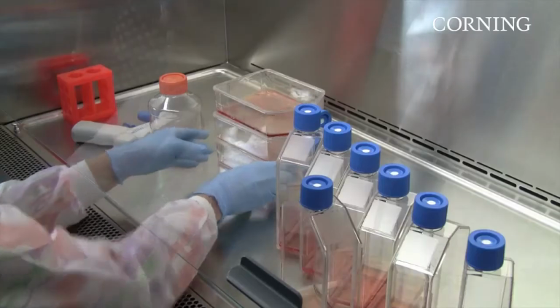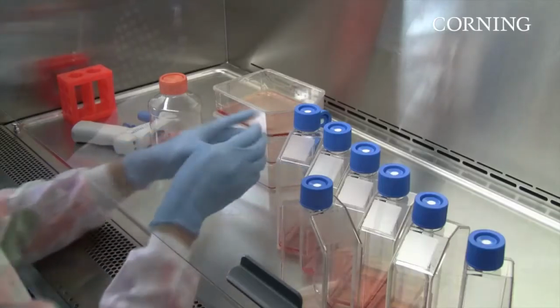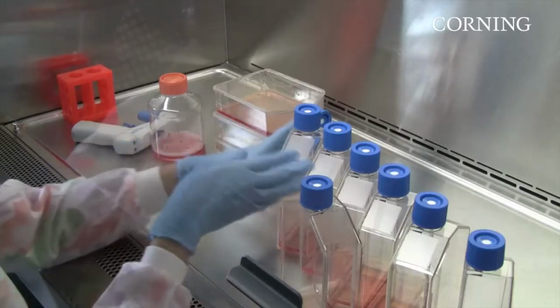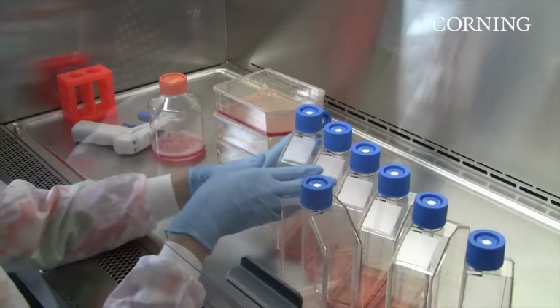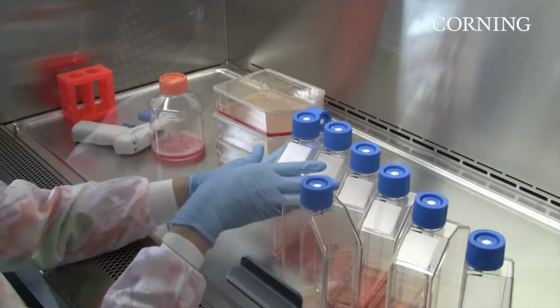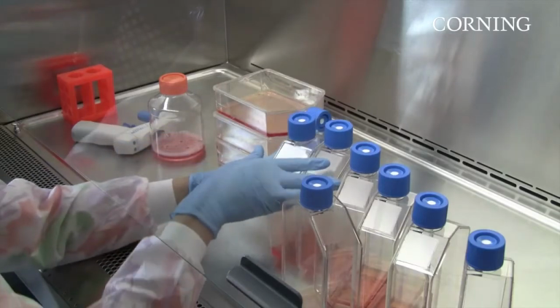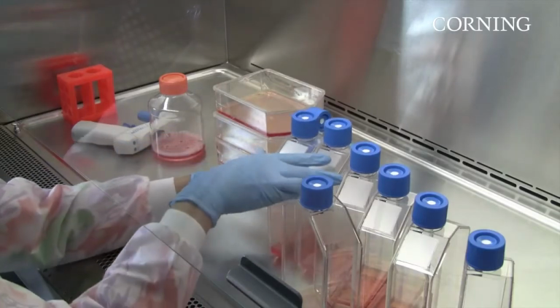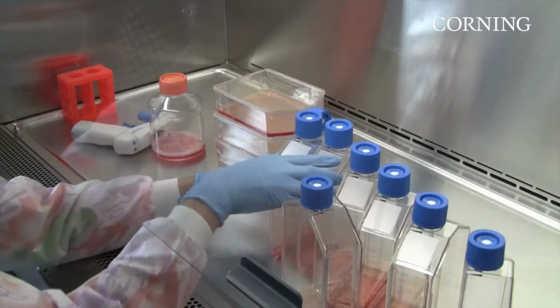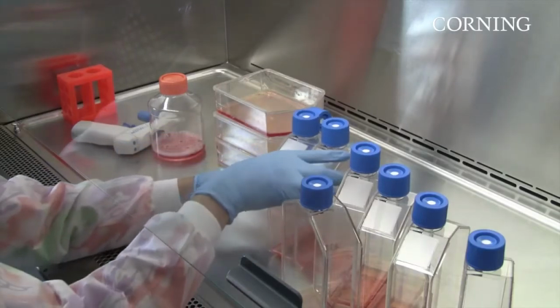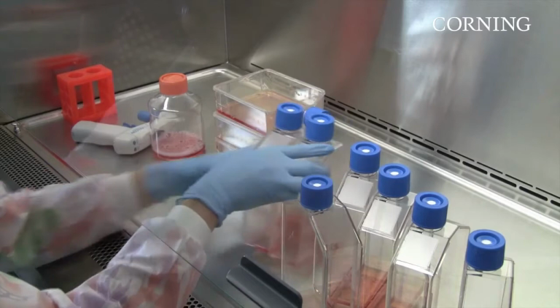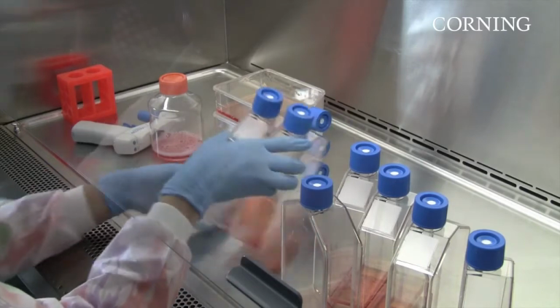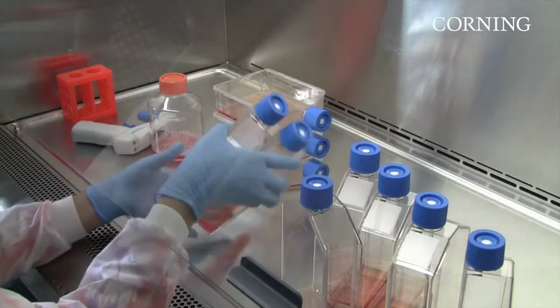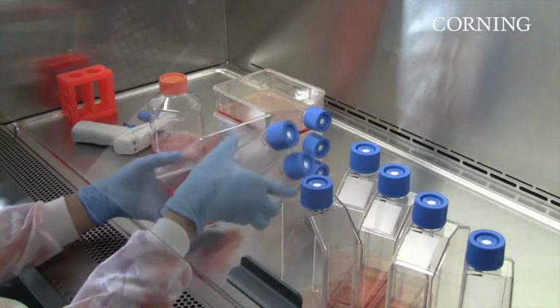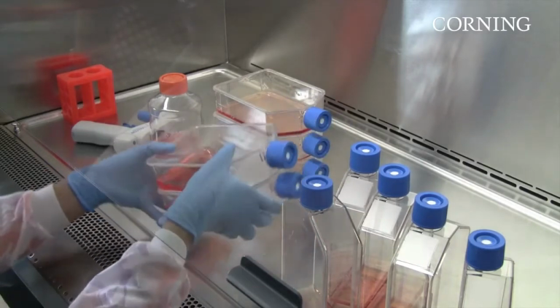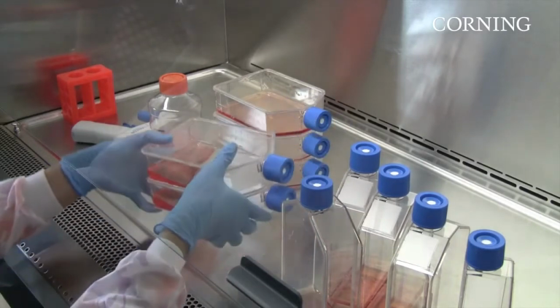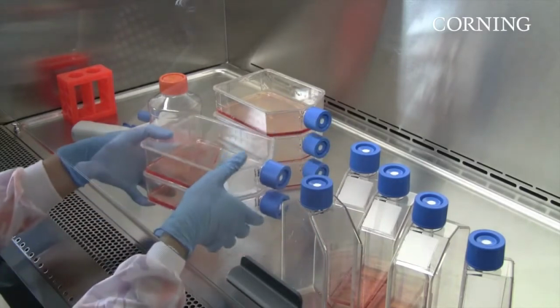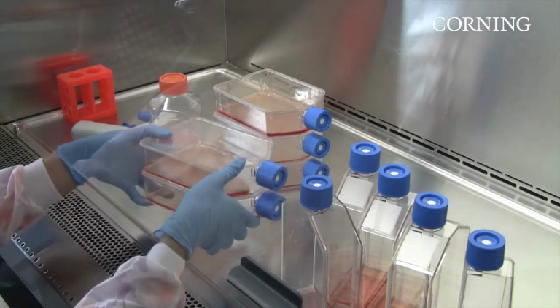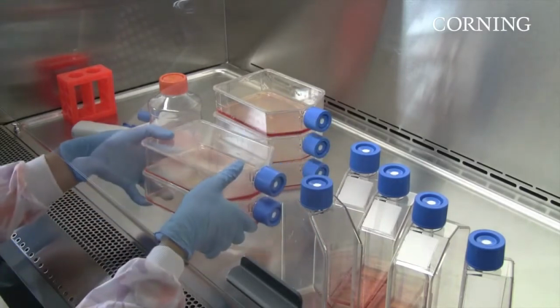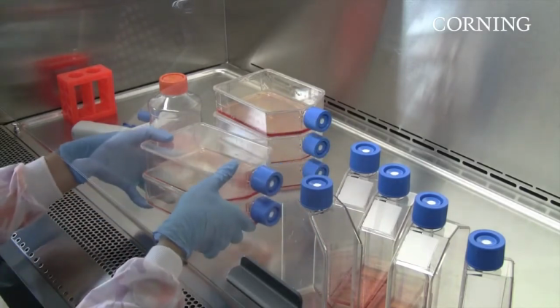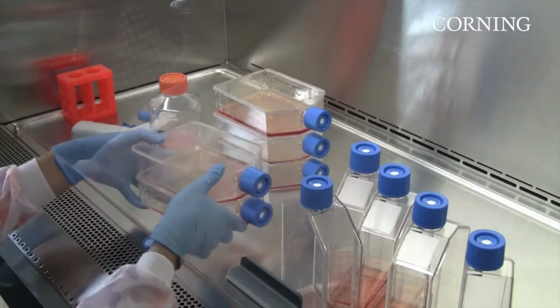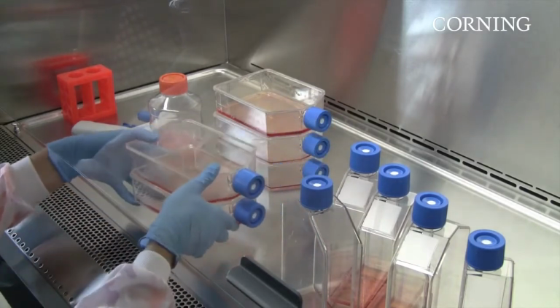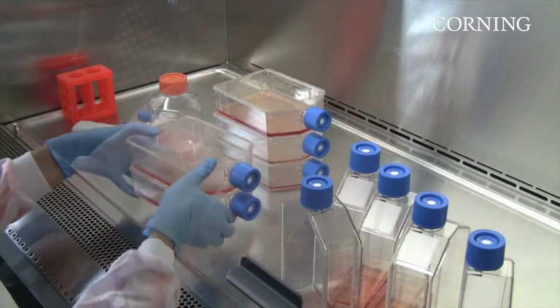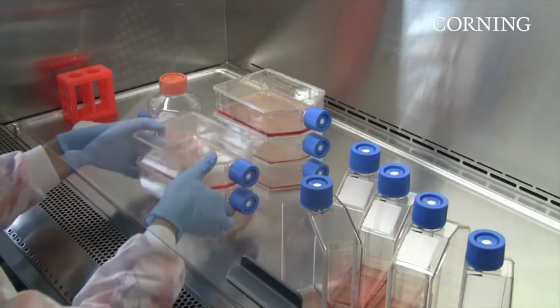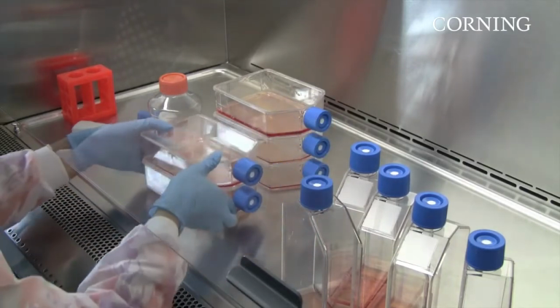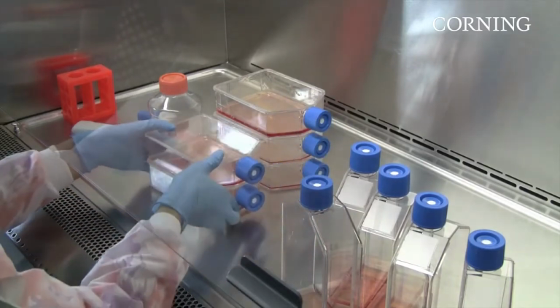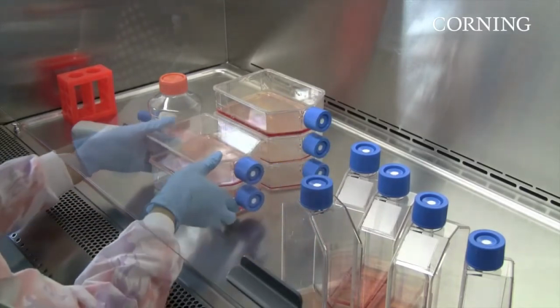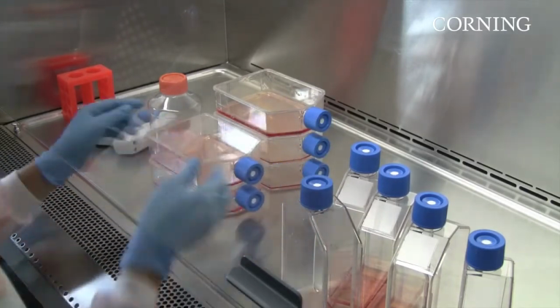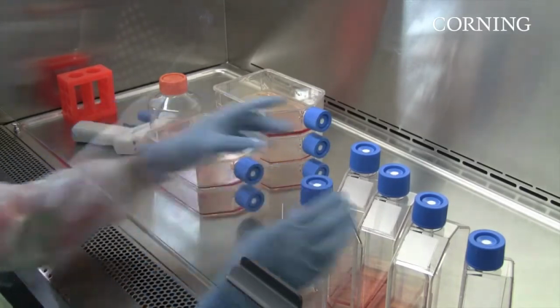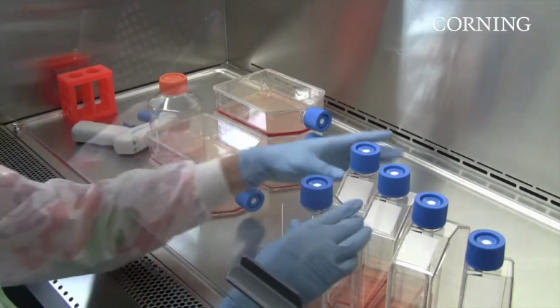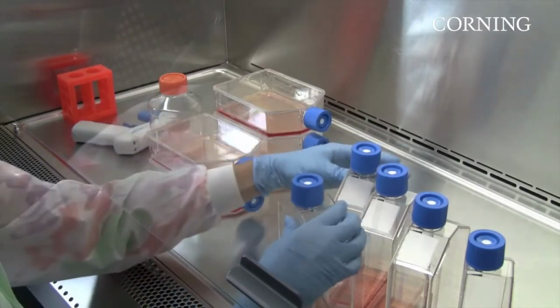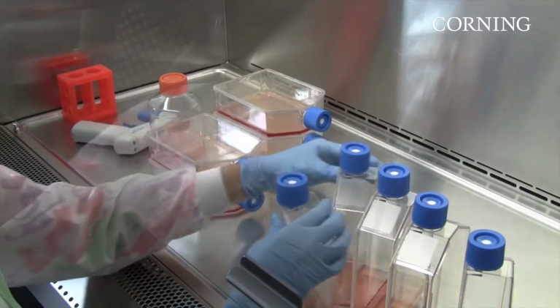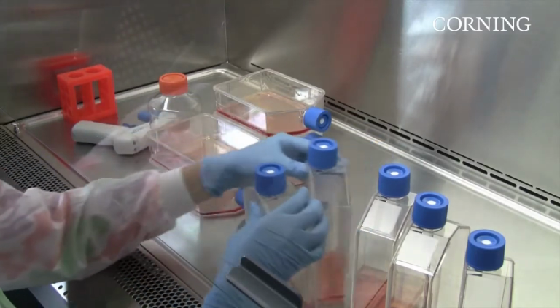These days, it's not unusual for labs to simultaneously prepare 10, 20, or more culture flasks at a time.